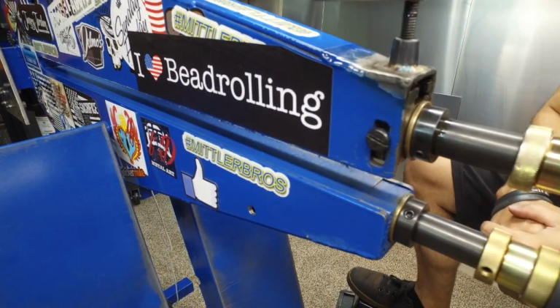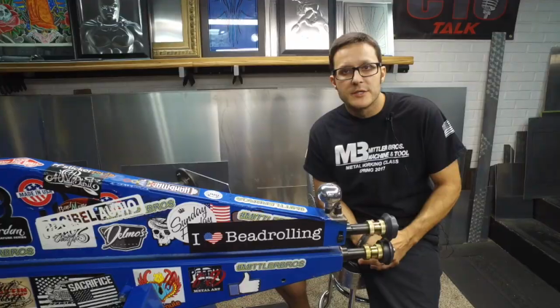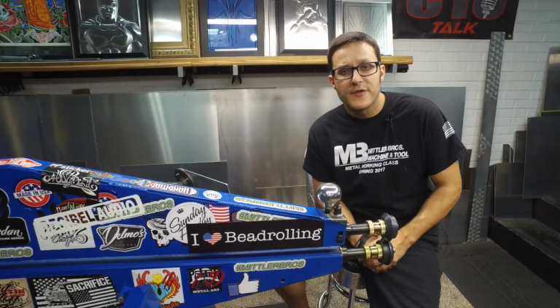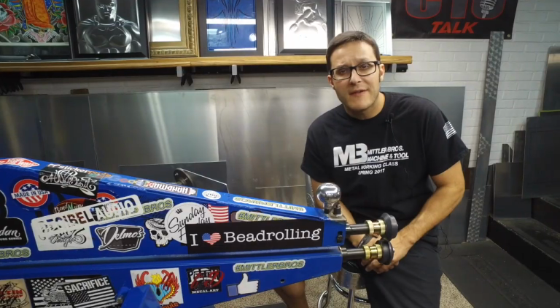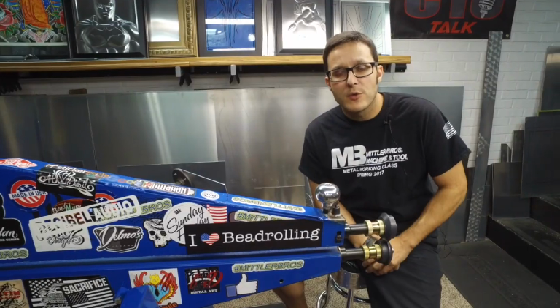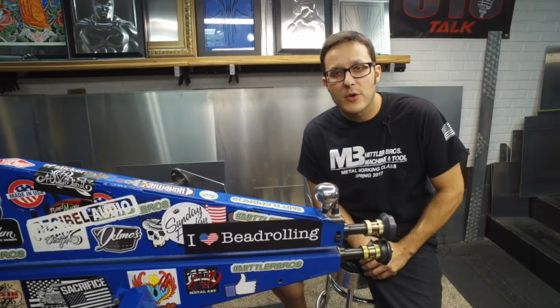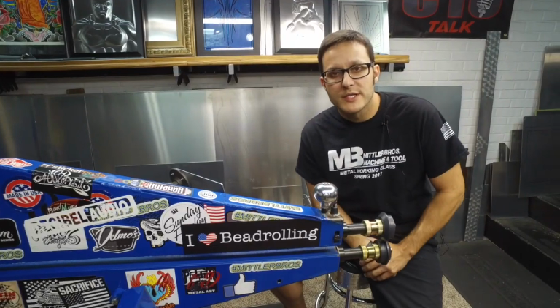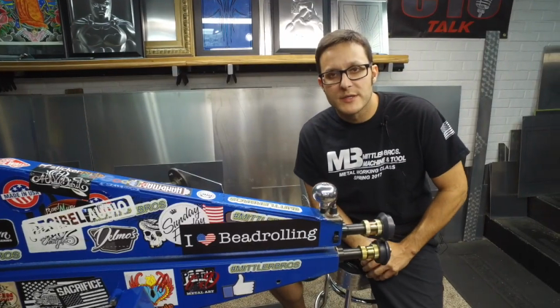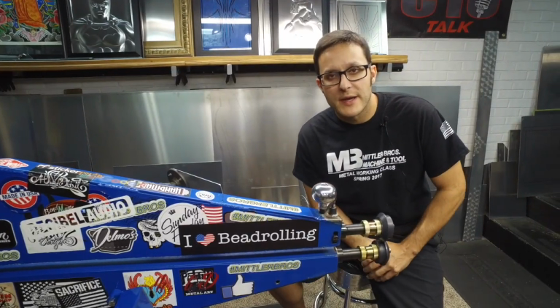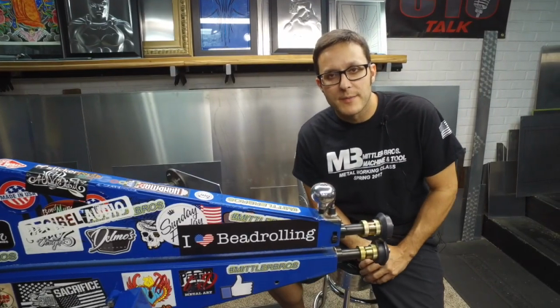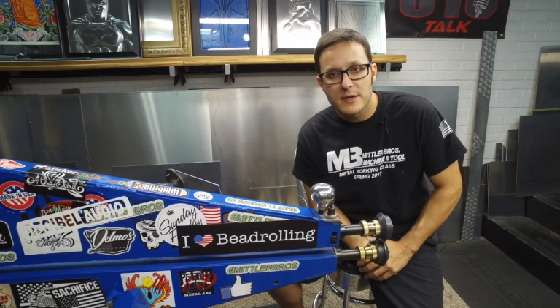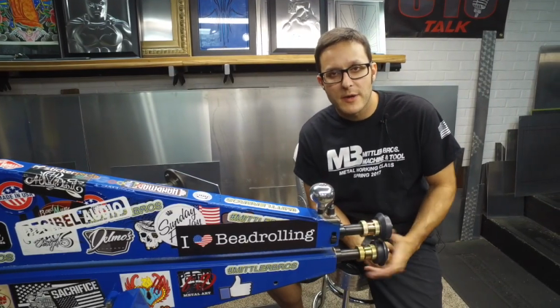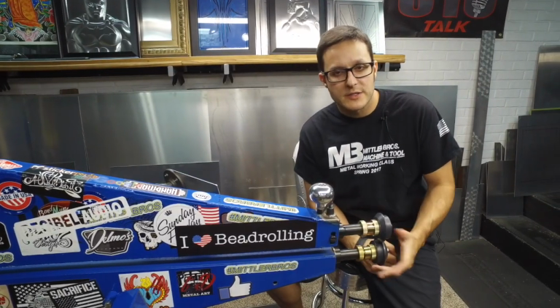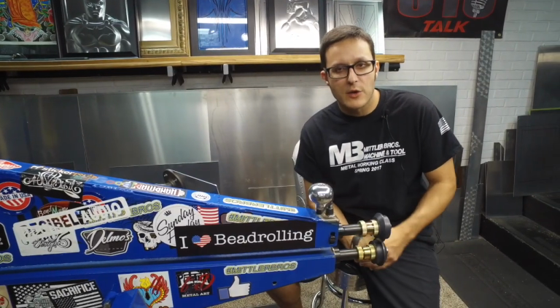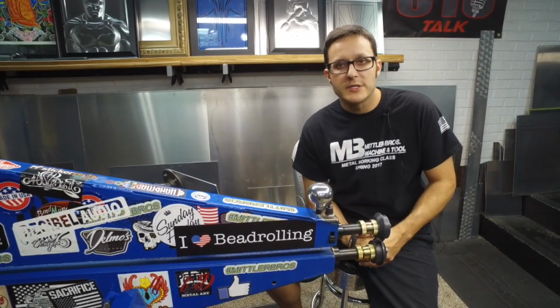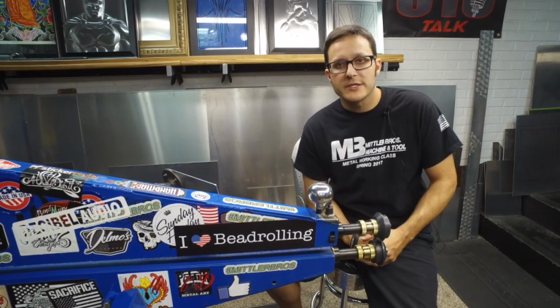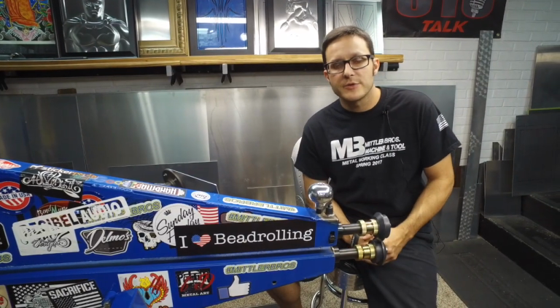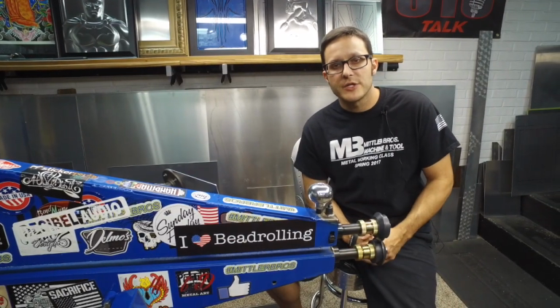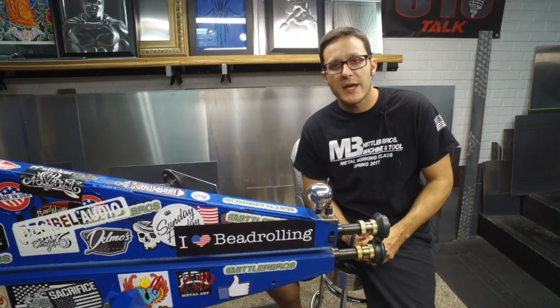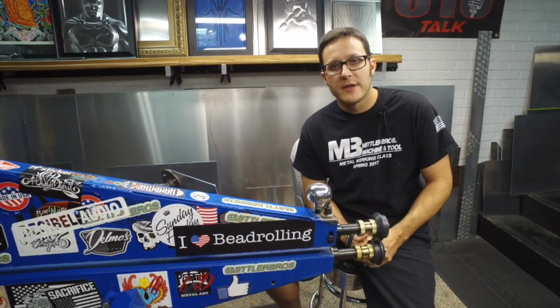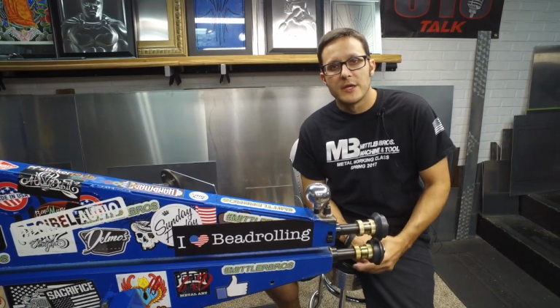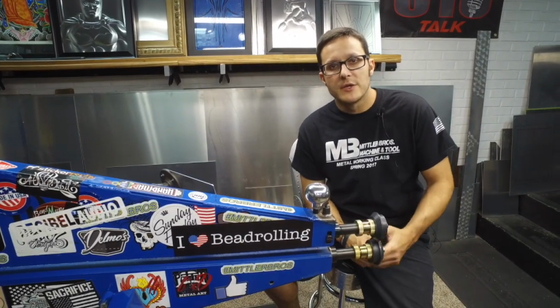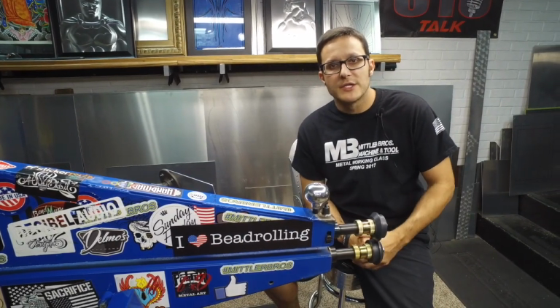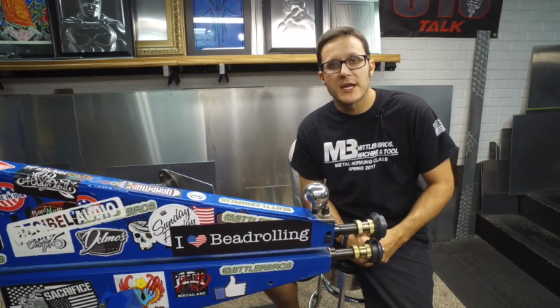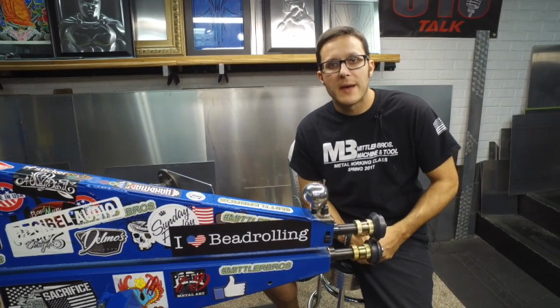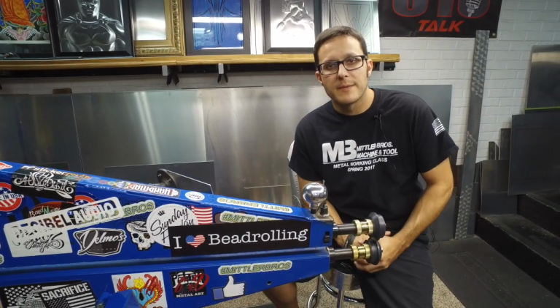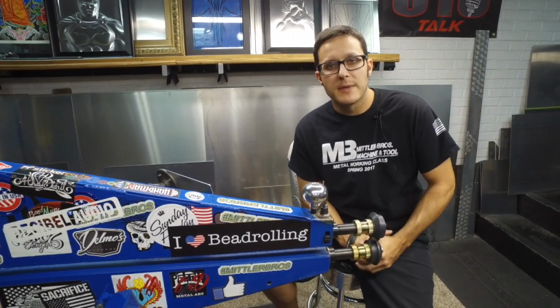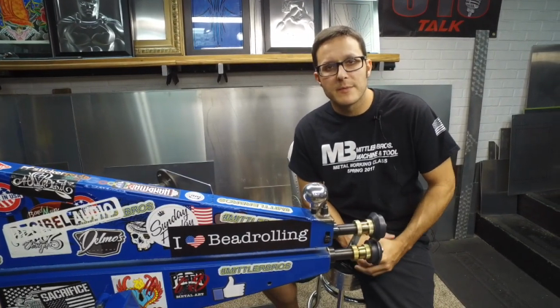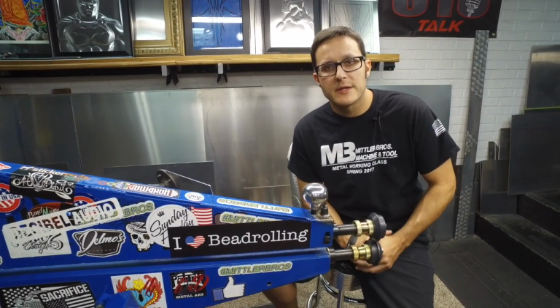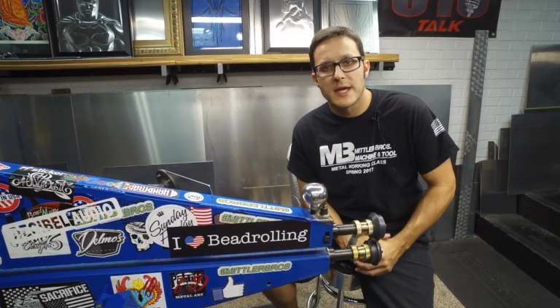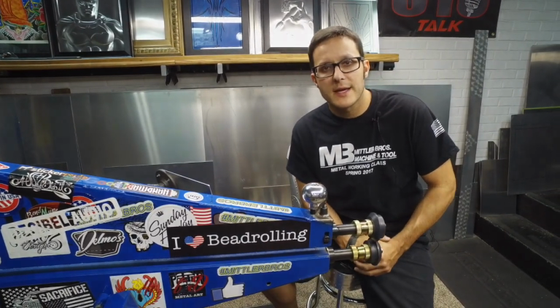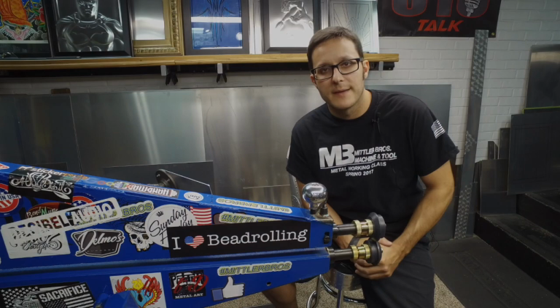If you have any more questions about the Mitler Brothers lower adjustable shaft, you can check them out at MitlerBrothers.com.